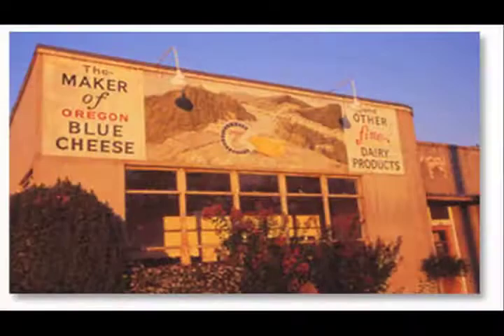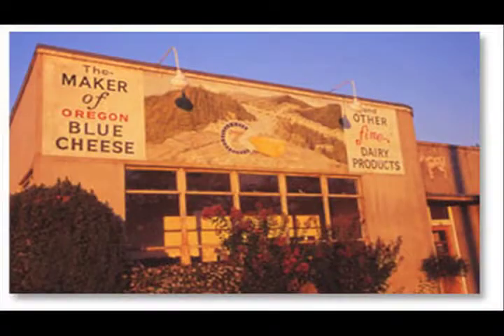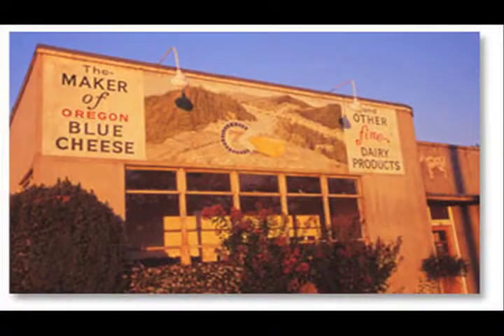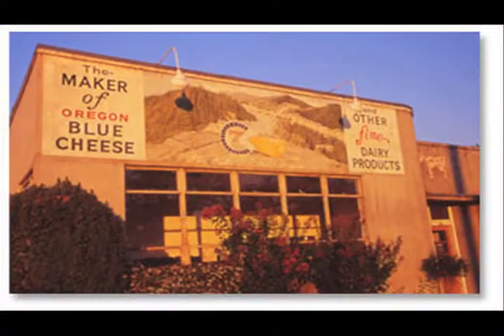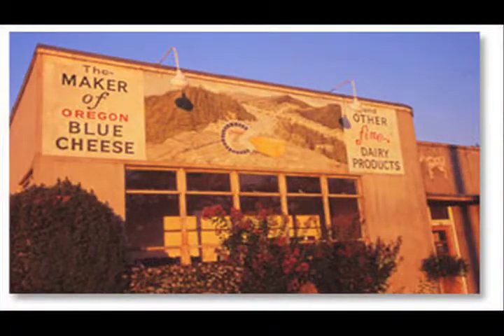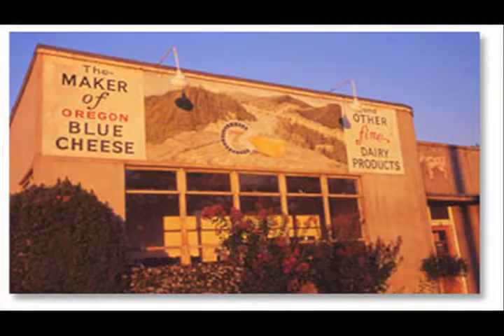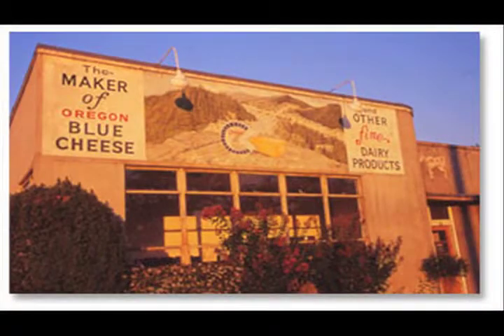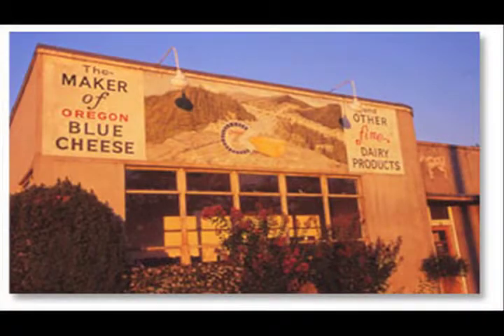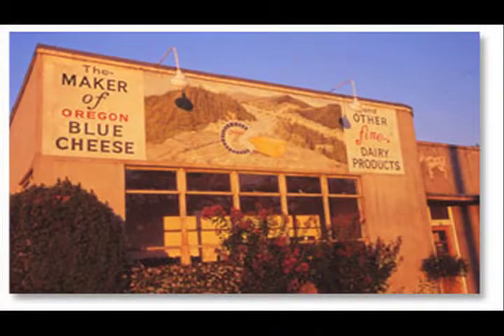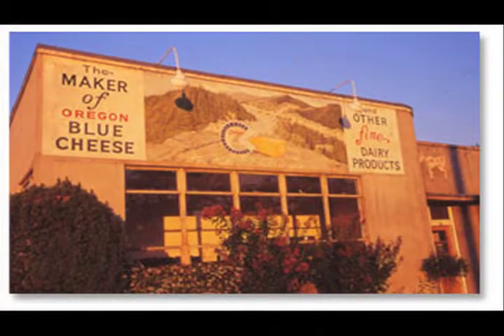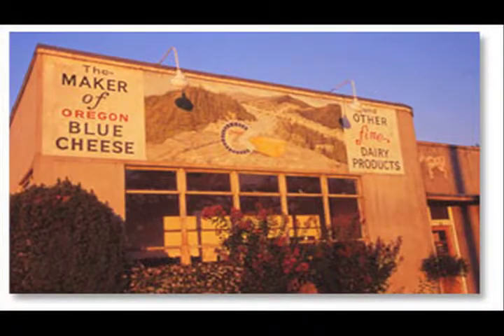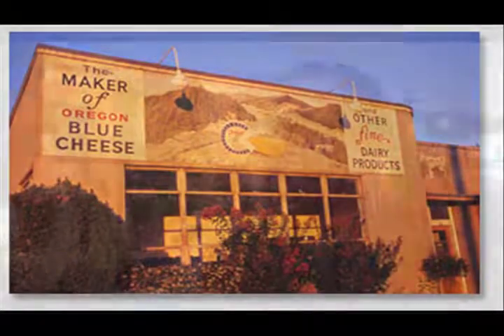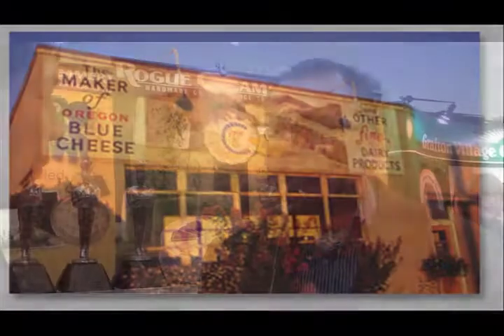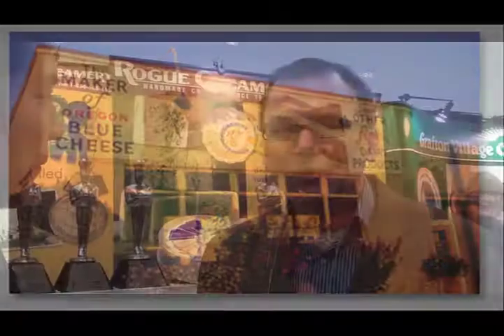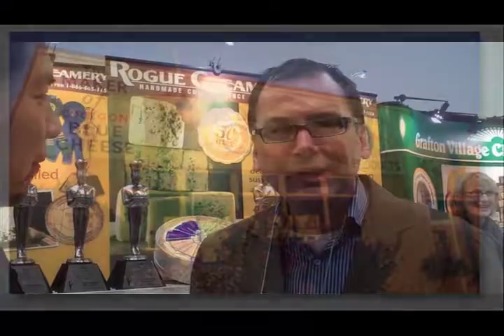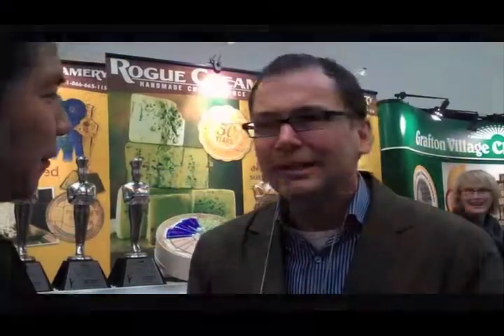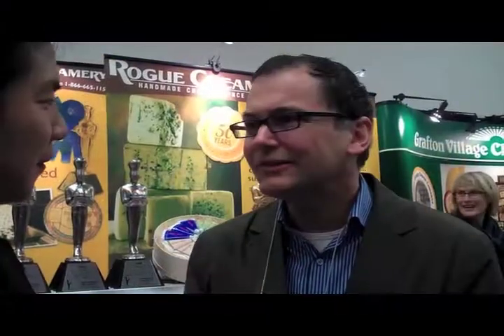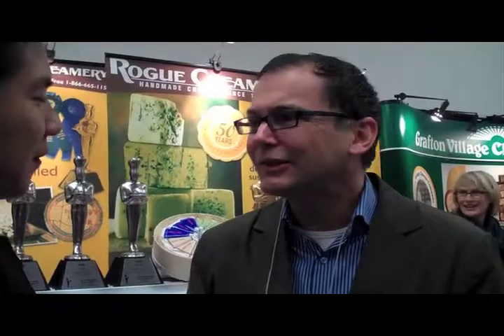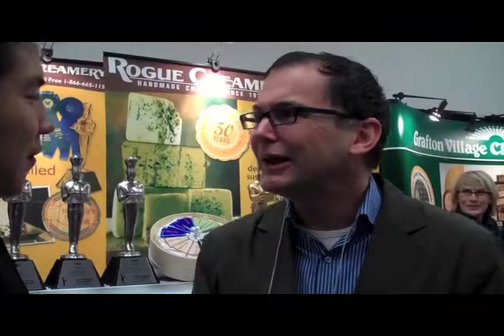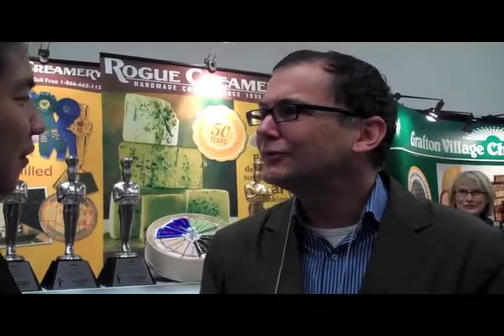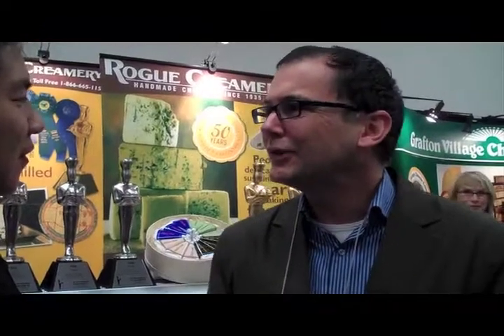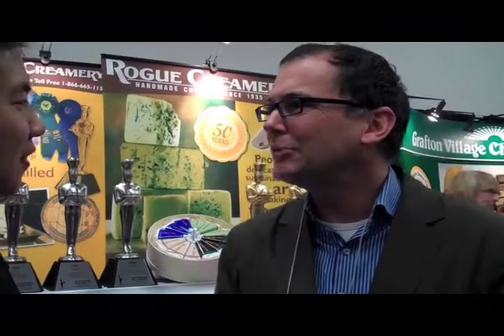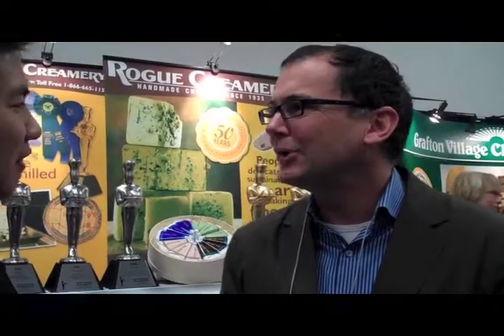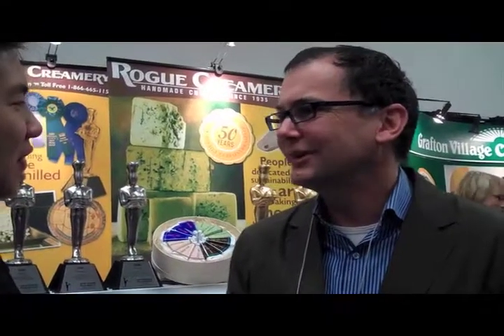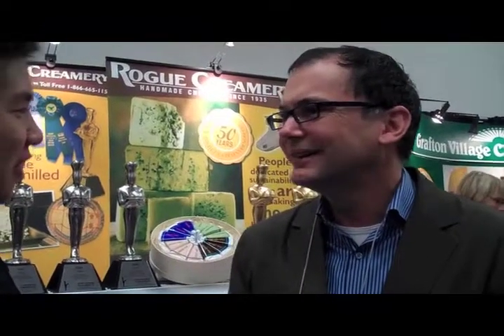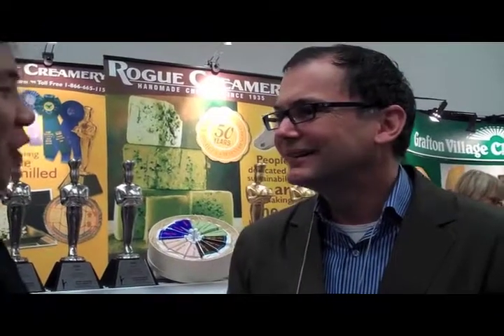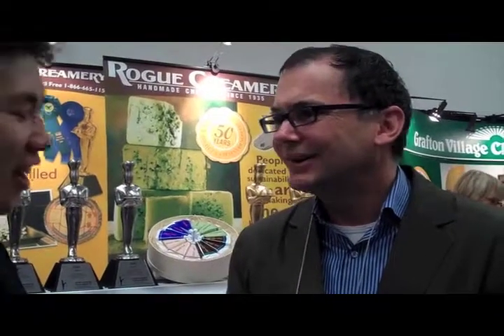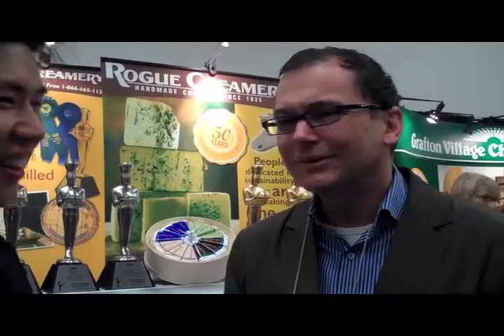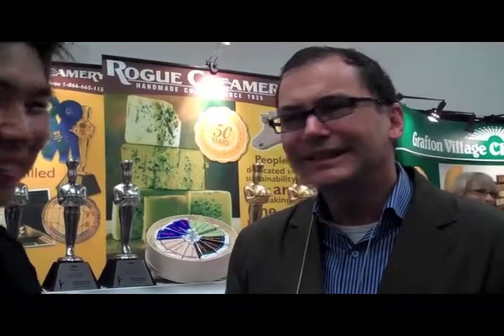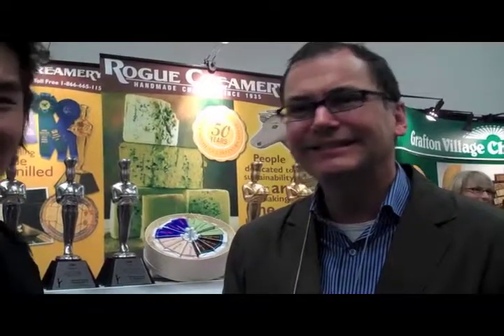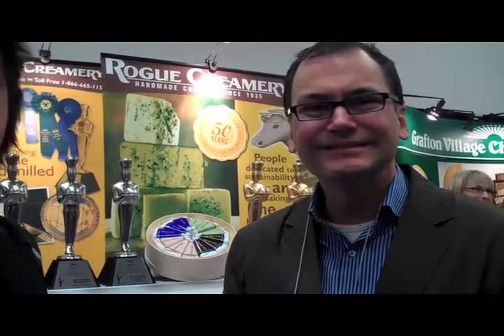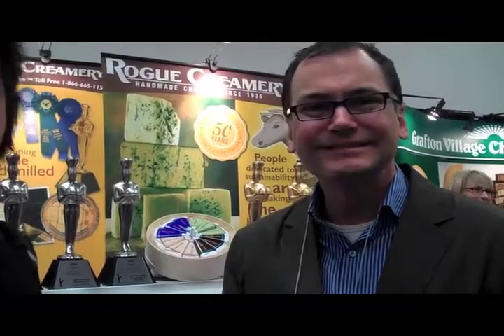You guys are based in Oregon. We are — right next to the California border.